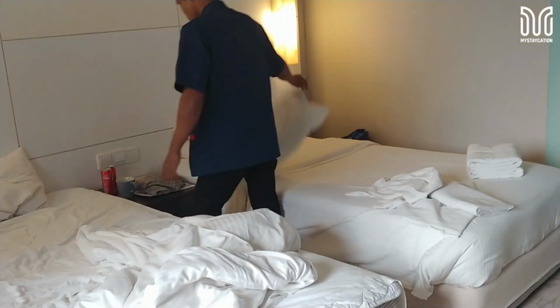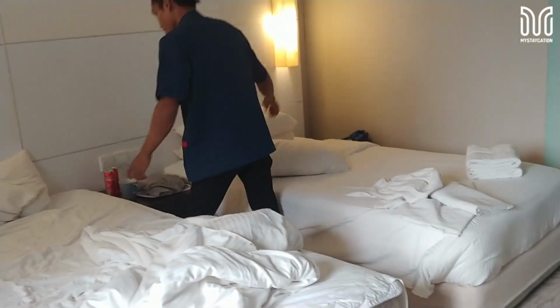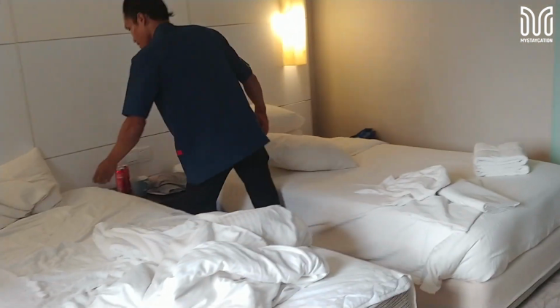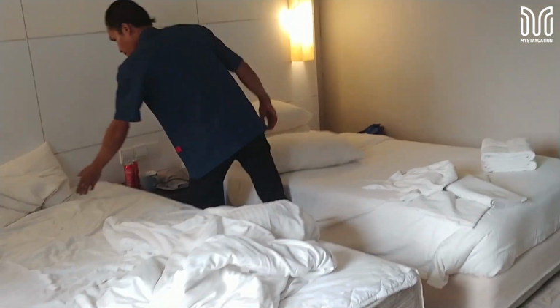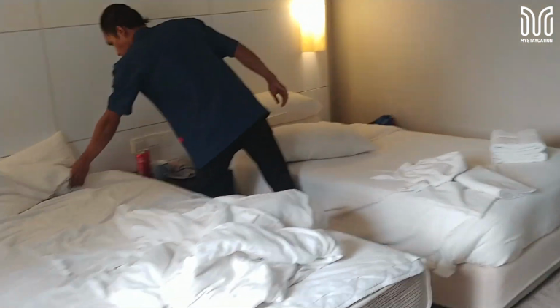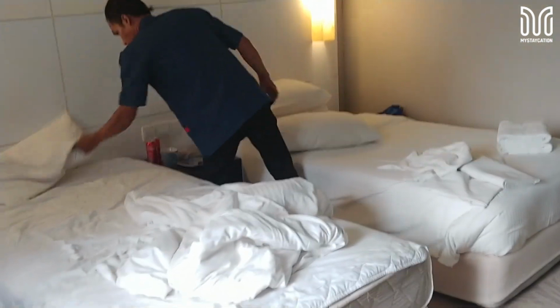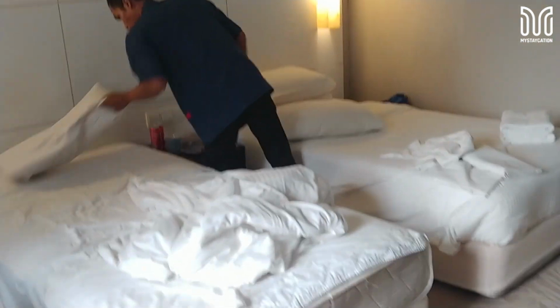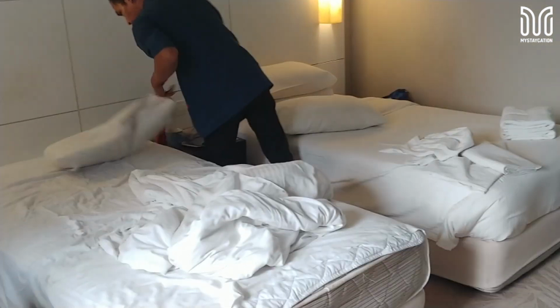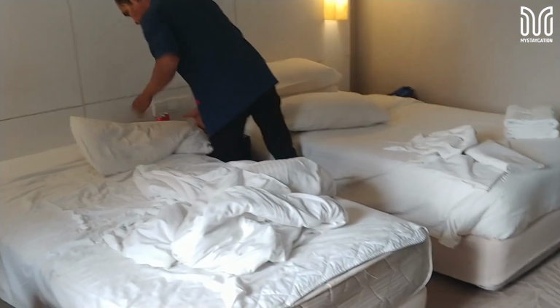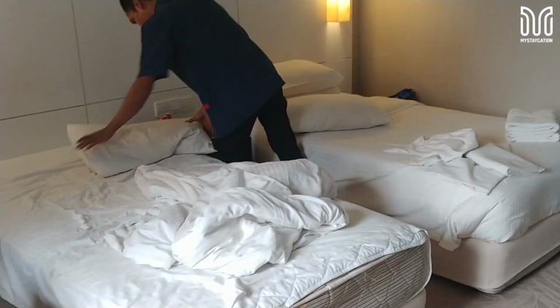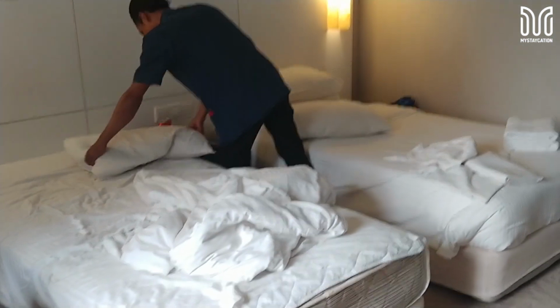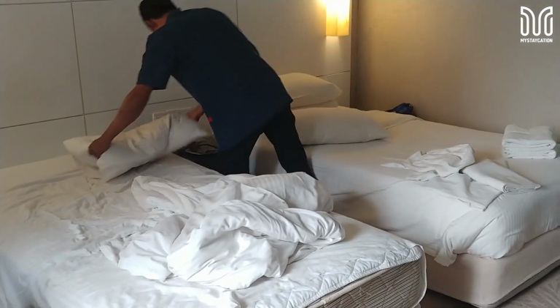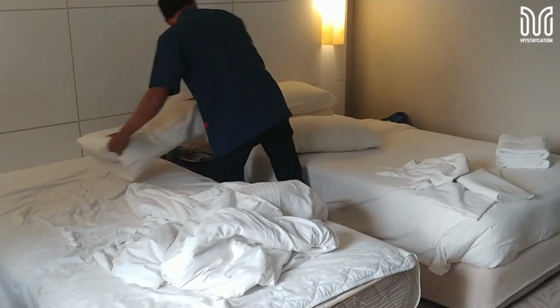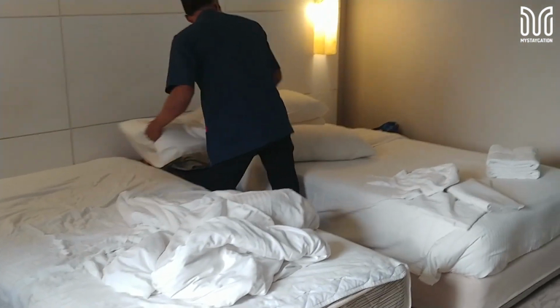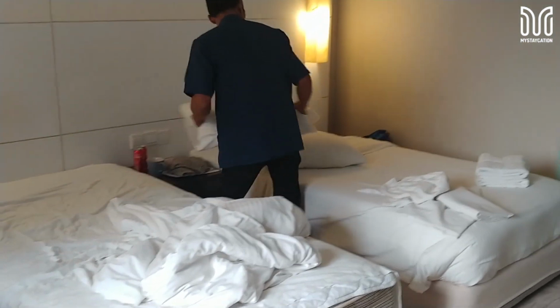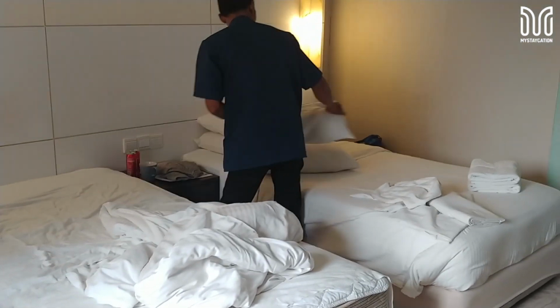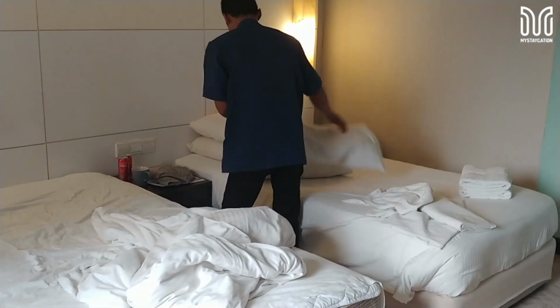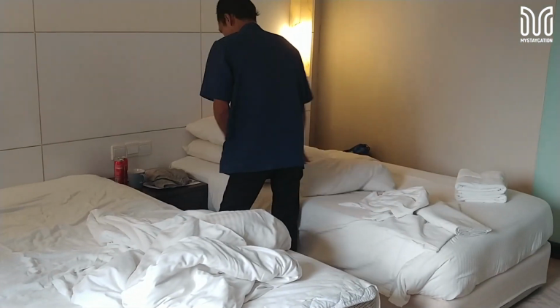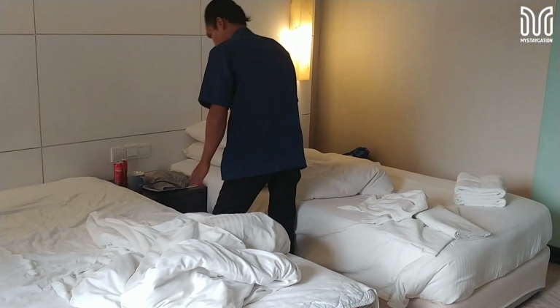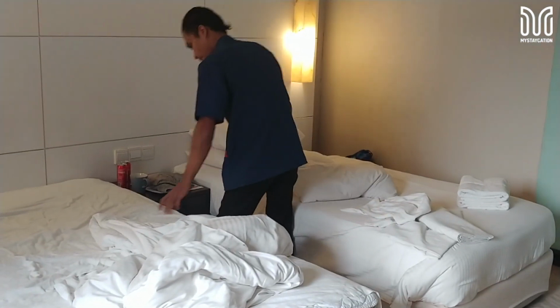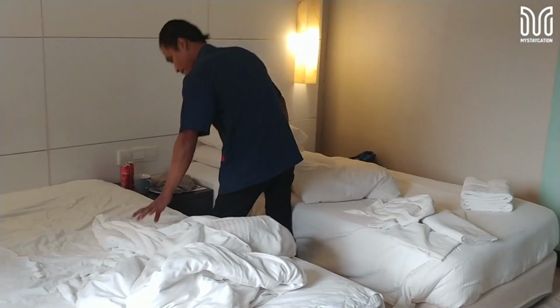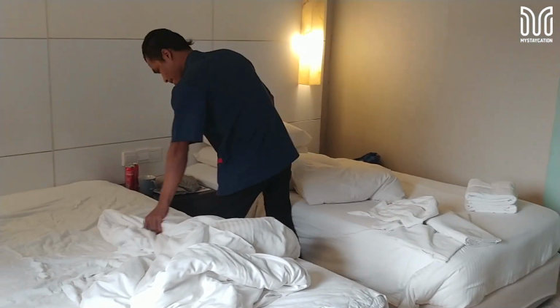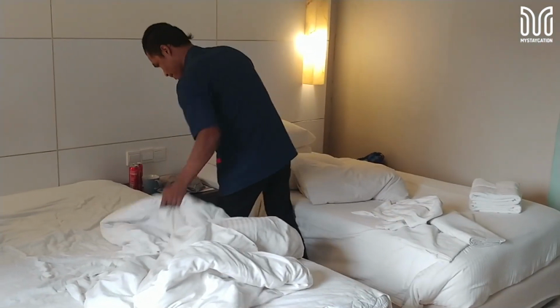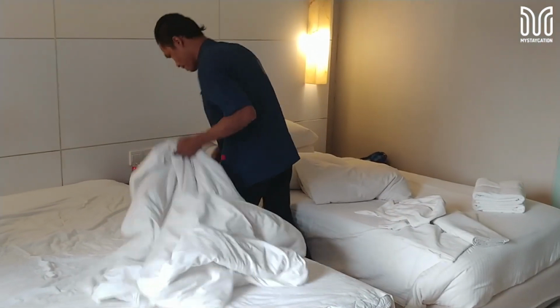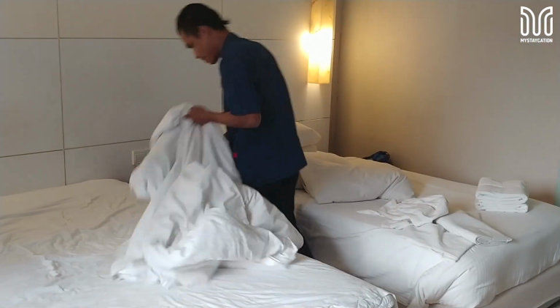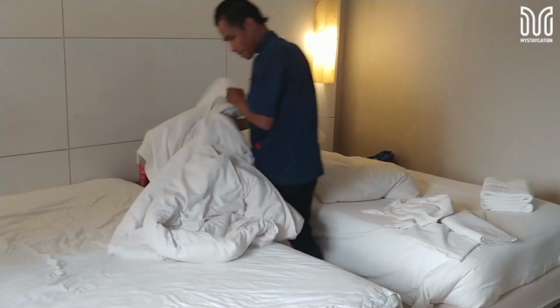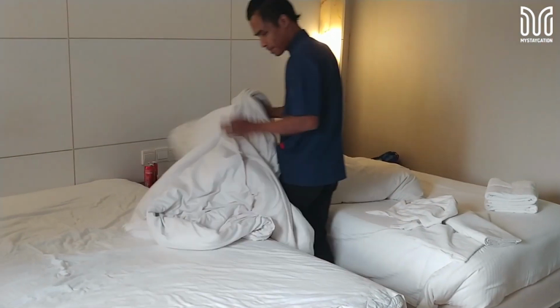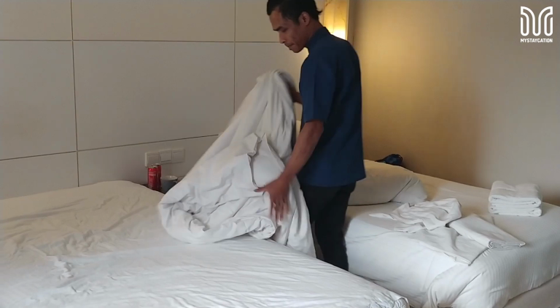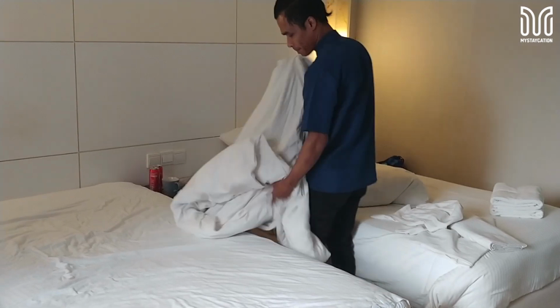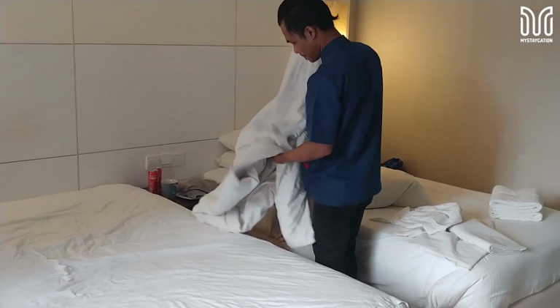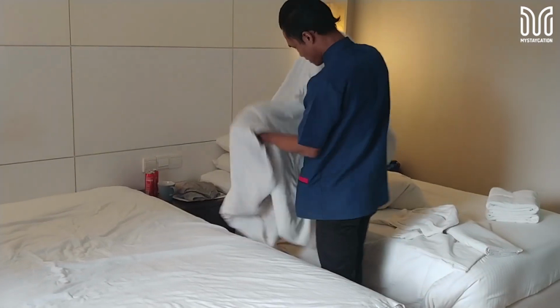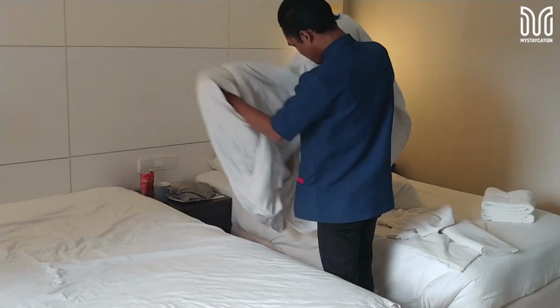The housekeeping is excellent — fast, efficient and friendly.